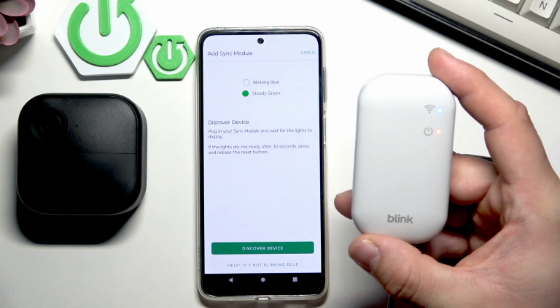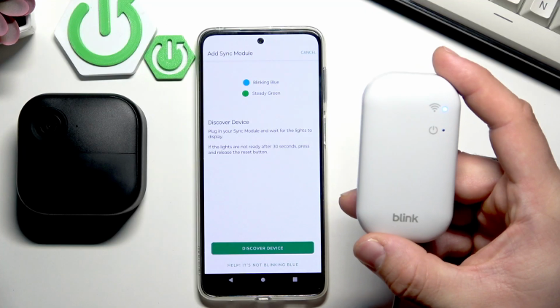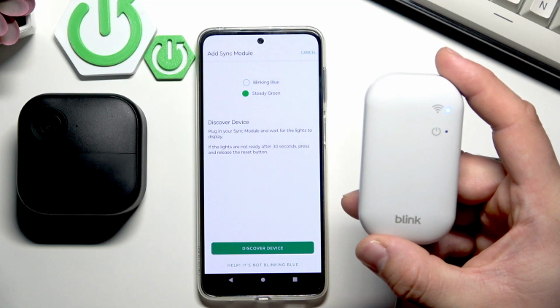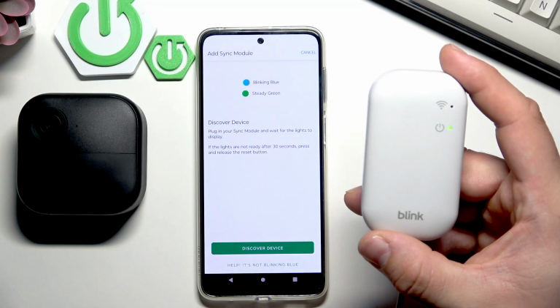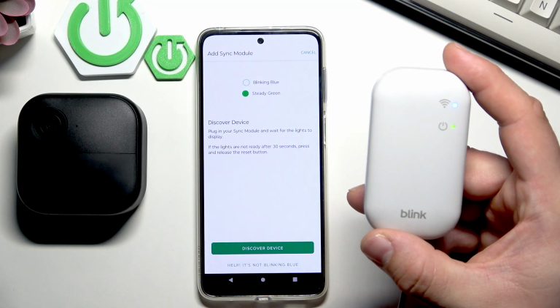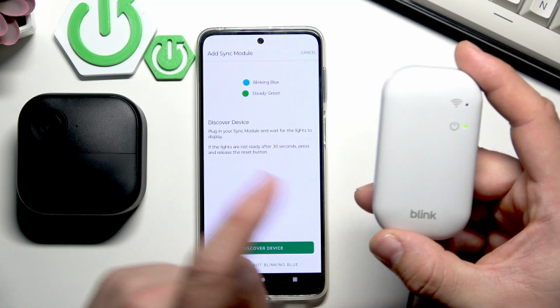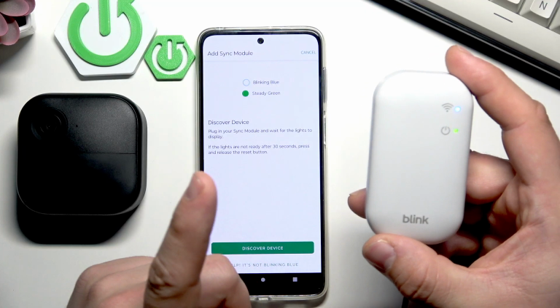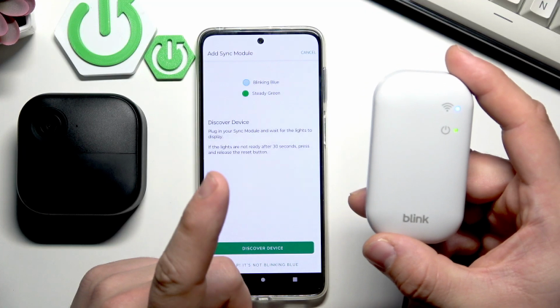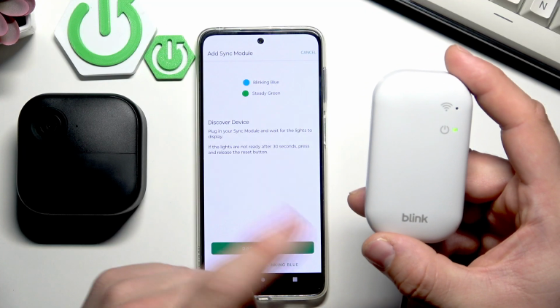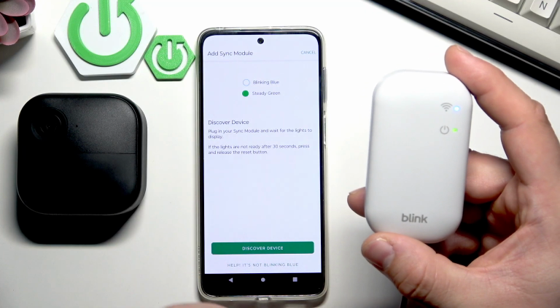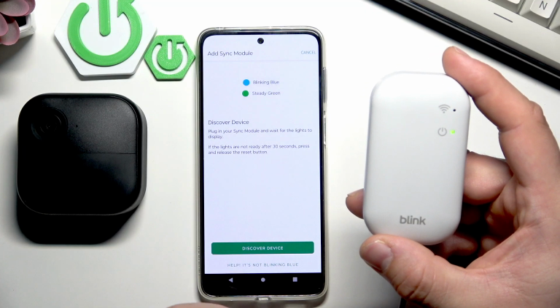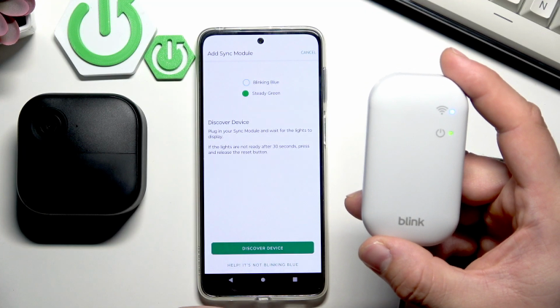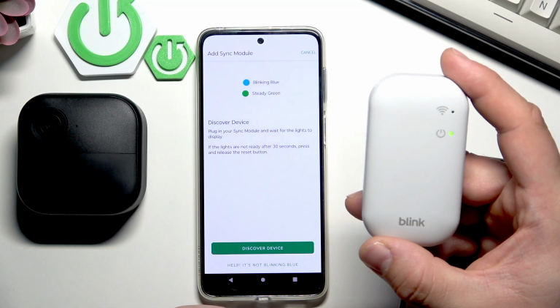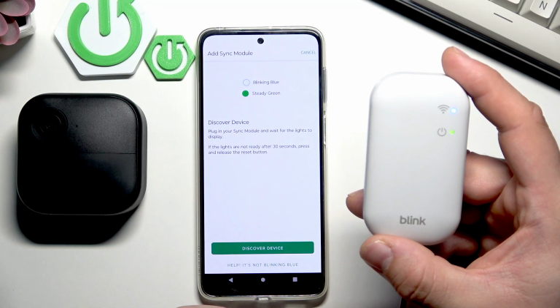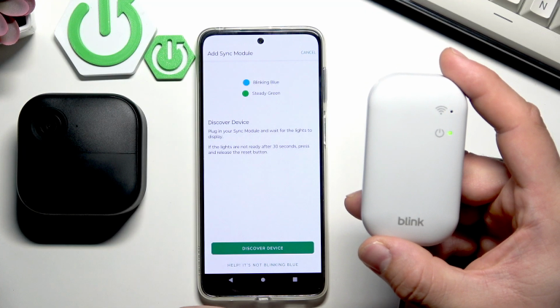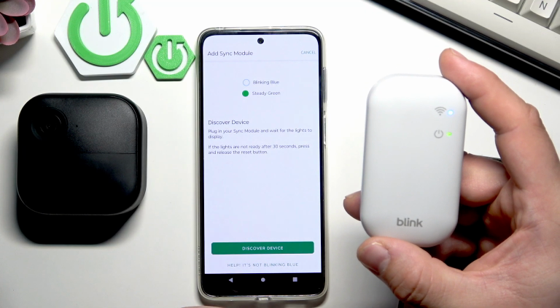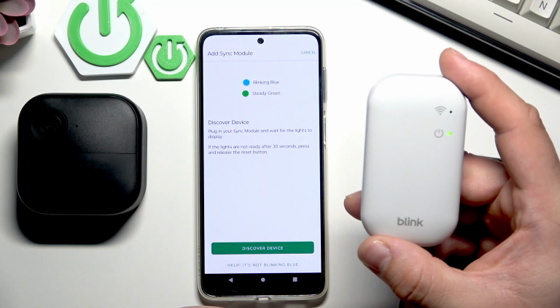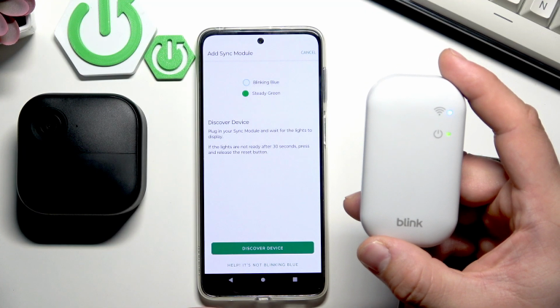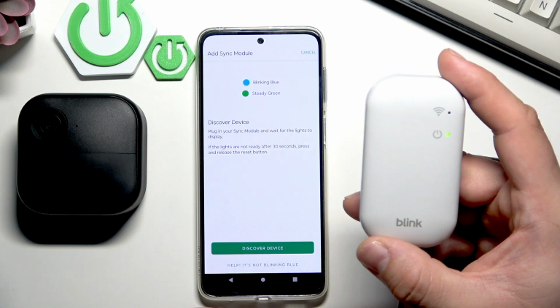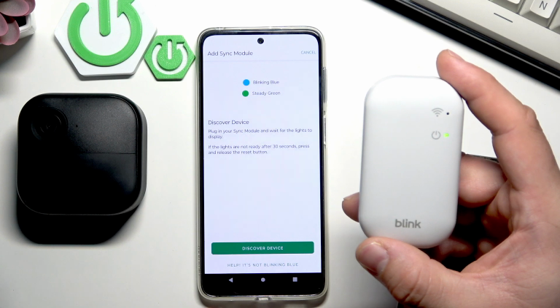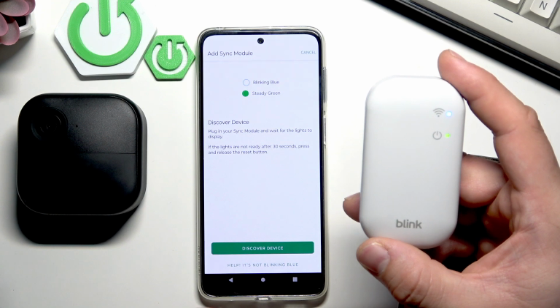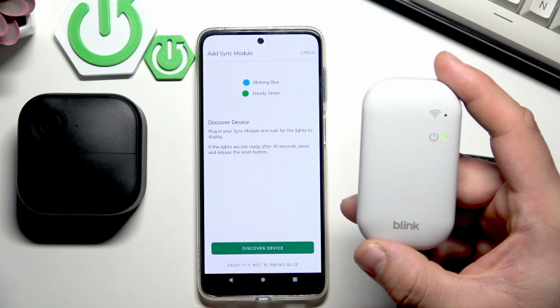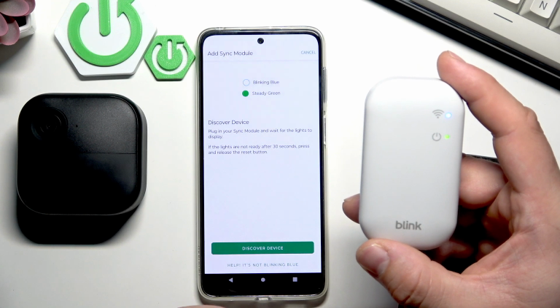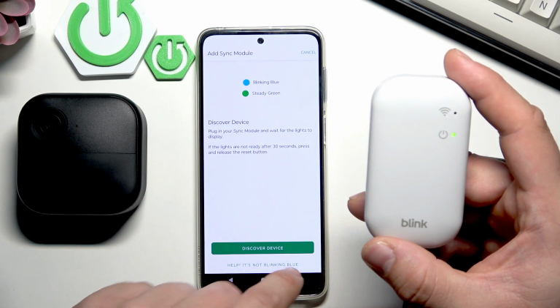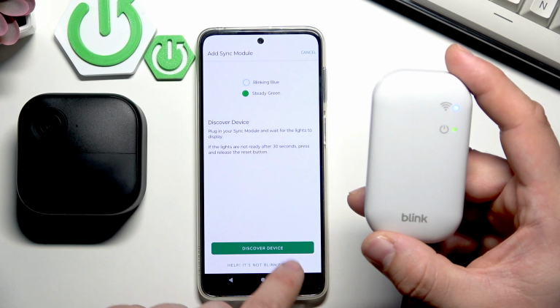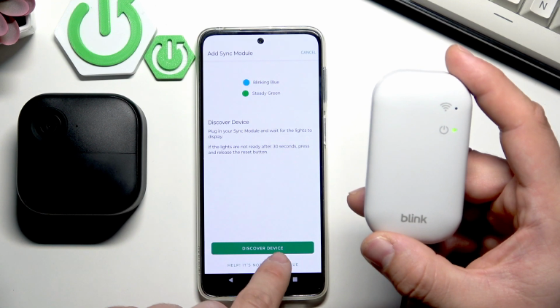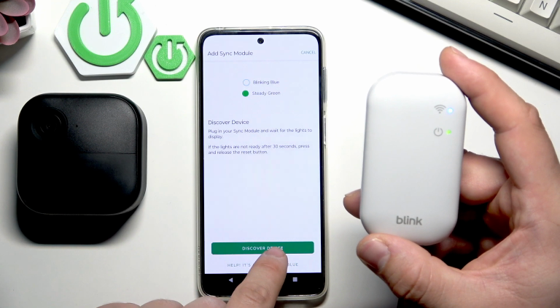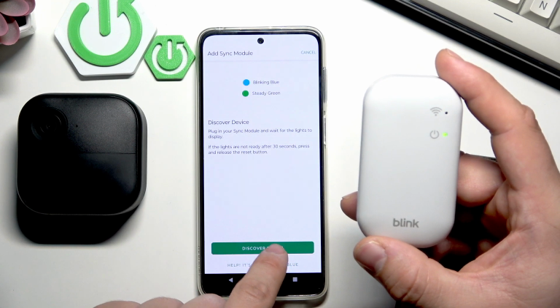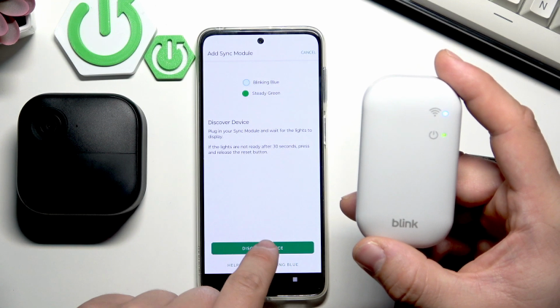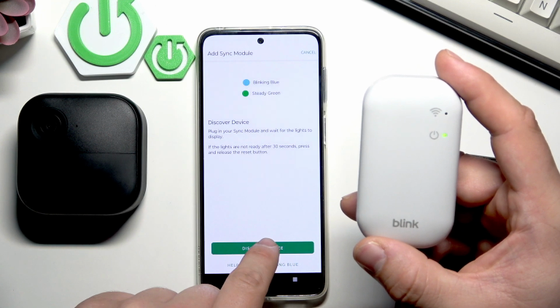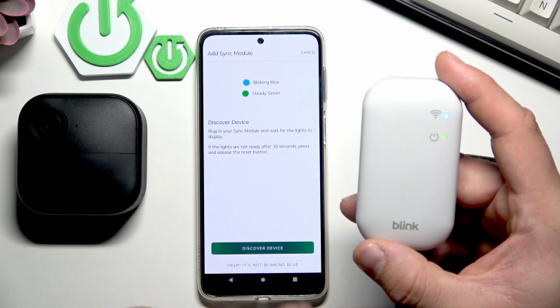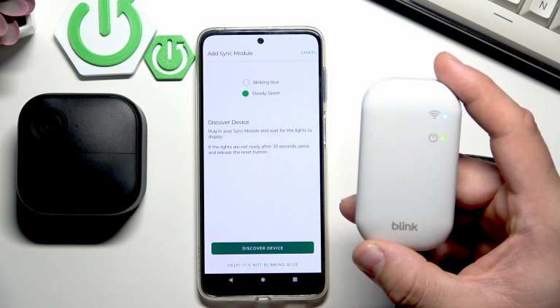If the lights are not ready after 30 seconds, press and release the reset button. Now select discover device.